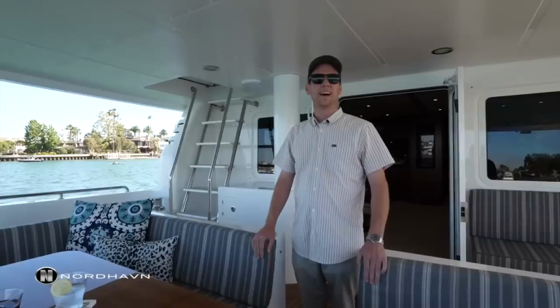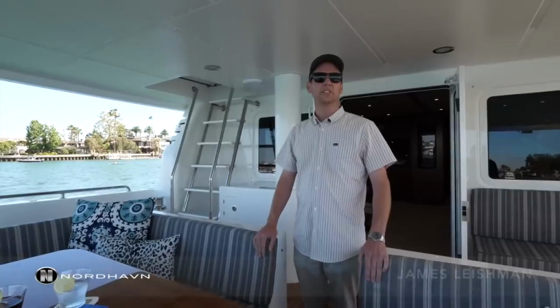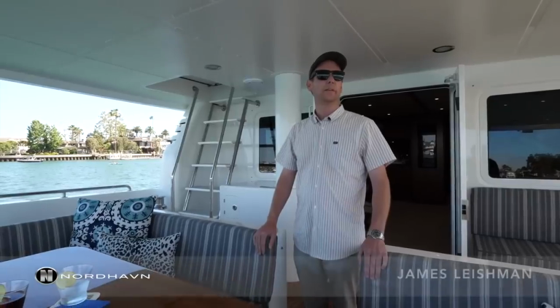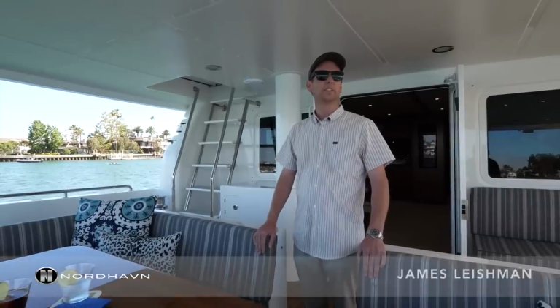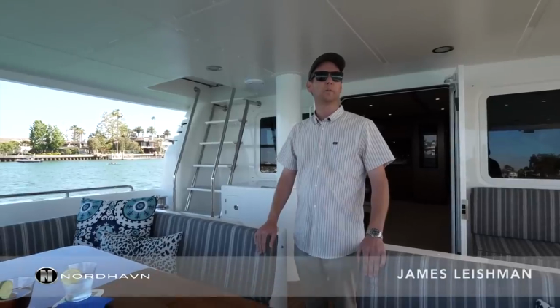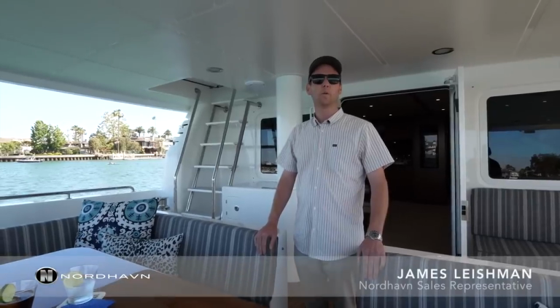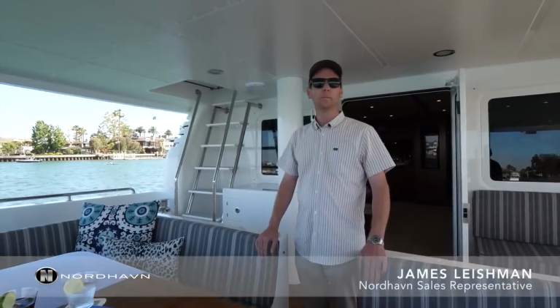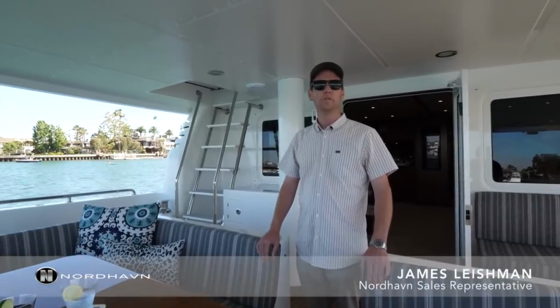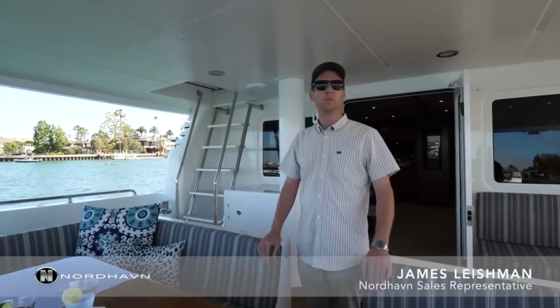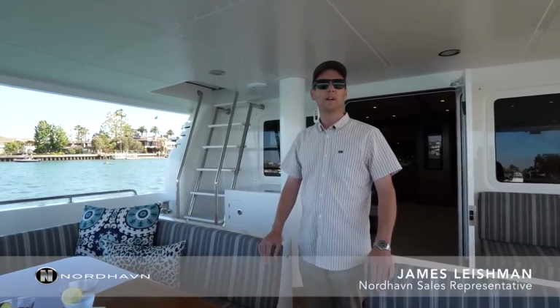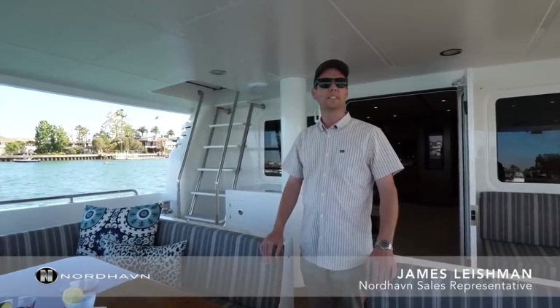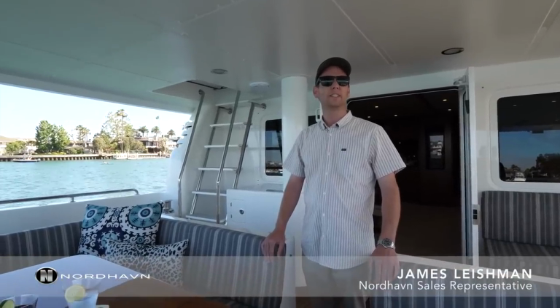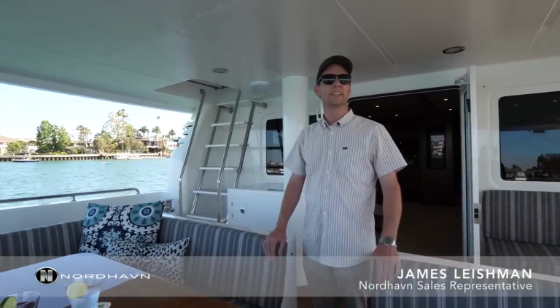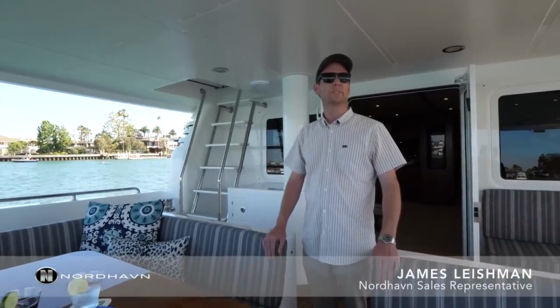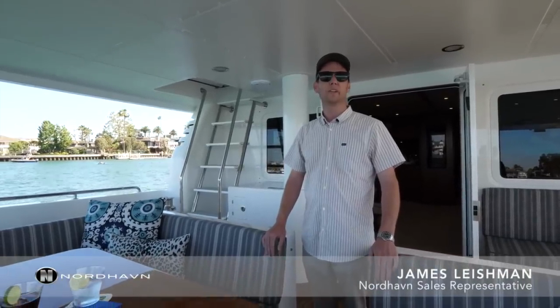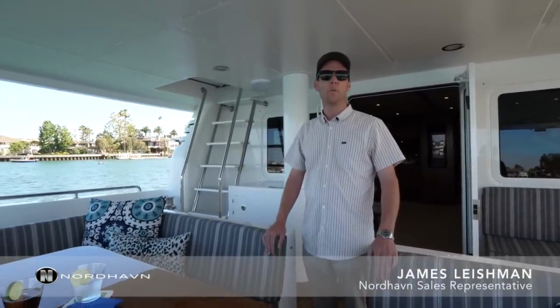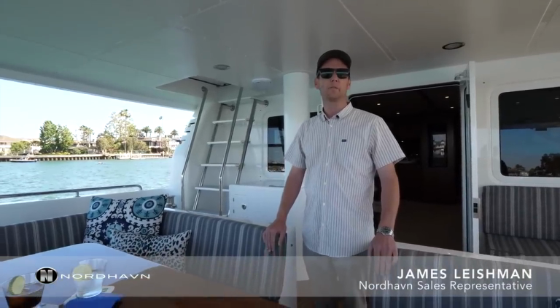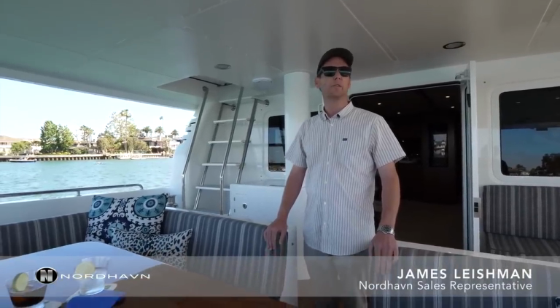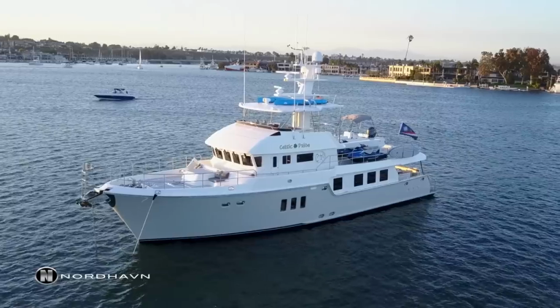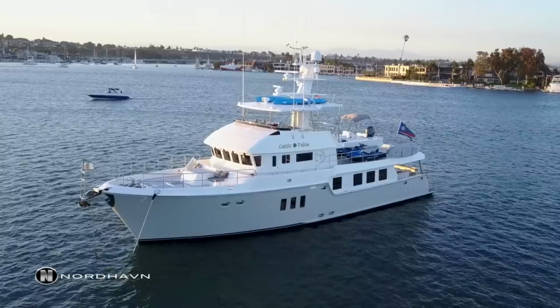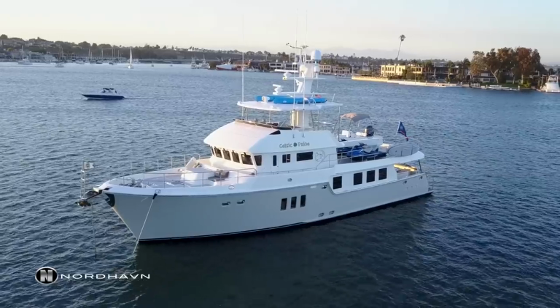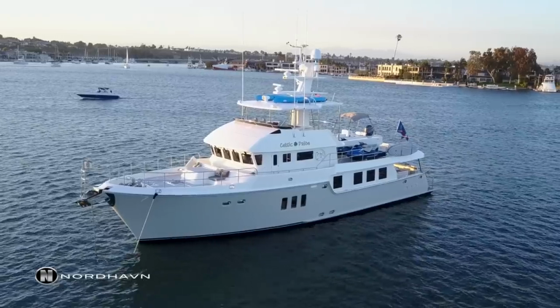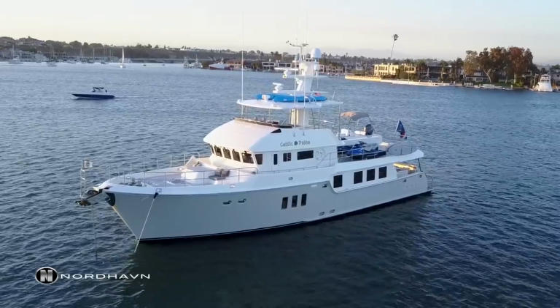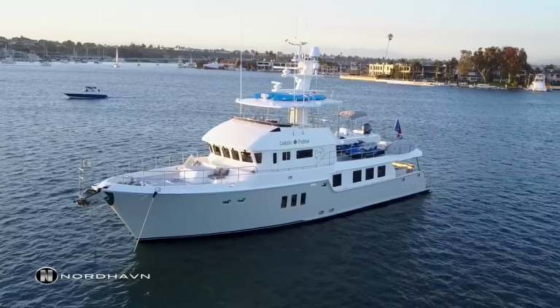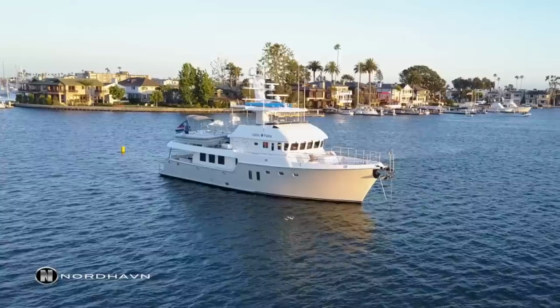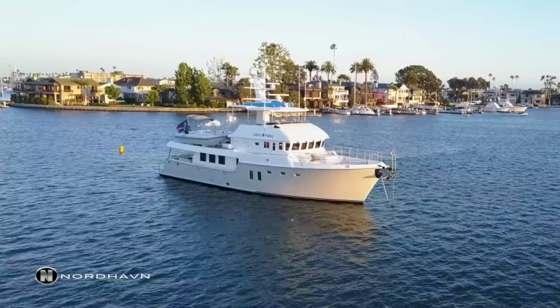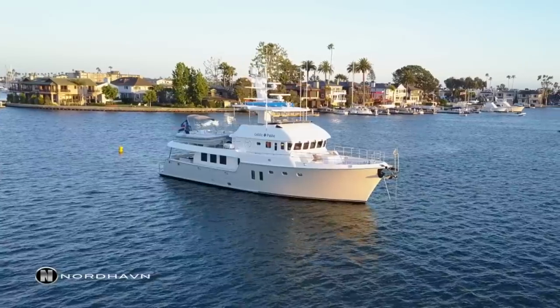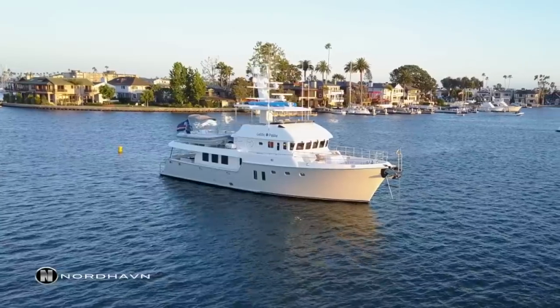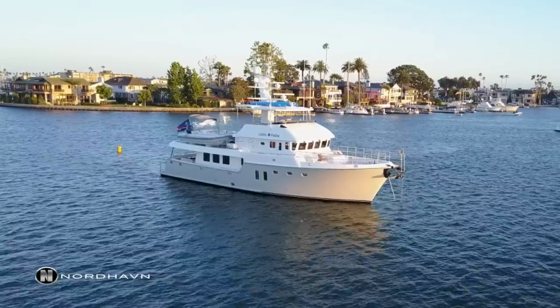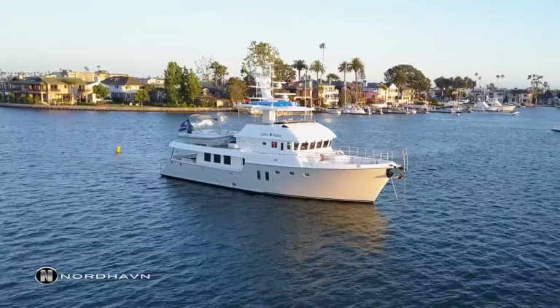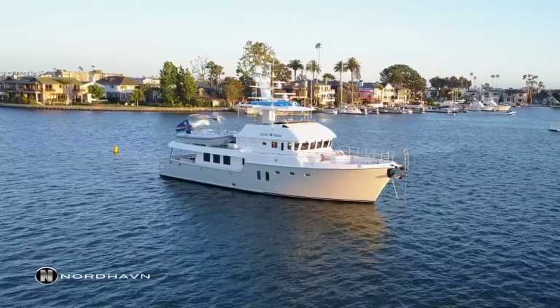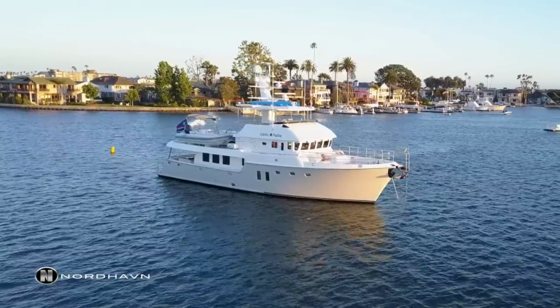Hi, this is James Leishman. We're aboard a beautiful Nordhaven 76 and we're going to do a walkthrough tour. This model is a Ford Pilot House and it's a 2015.